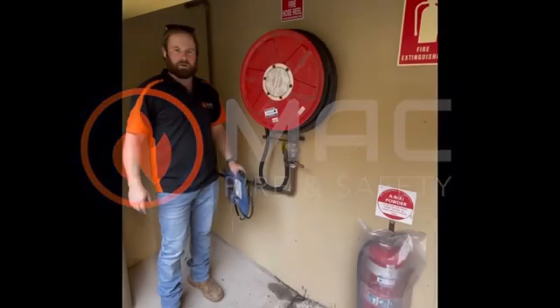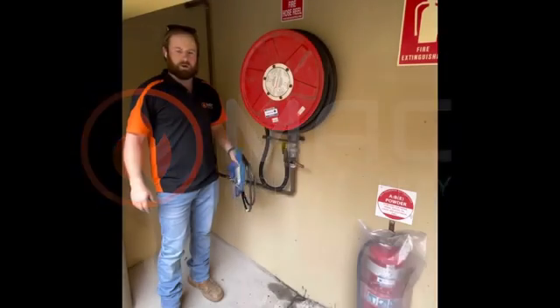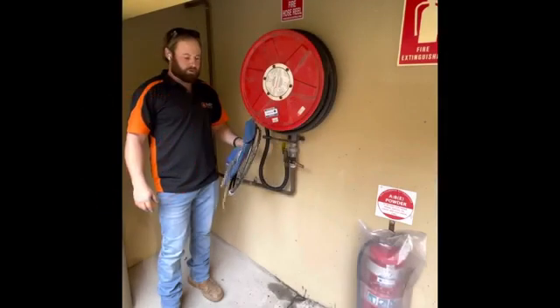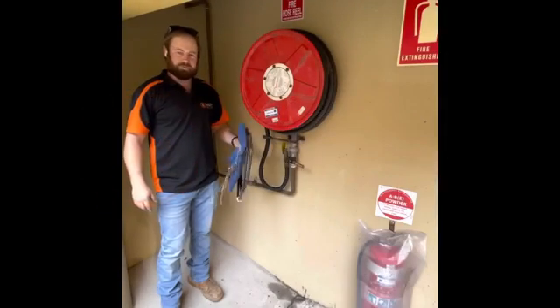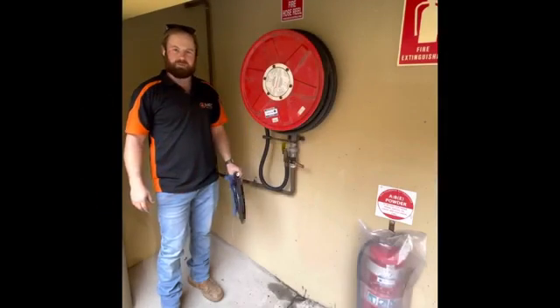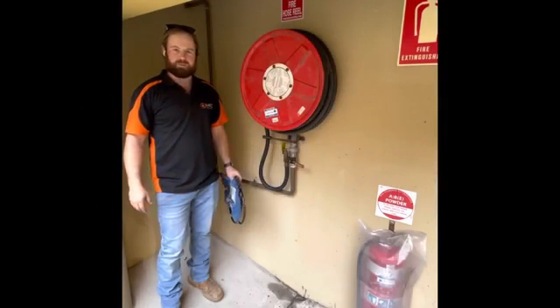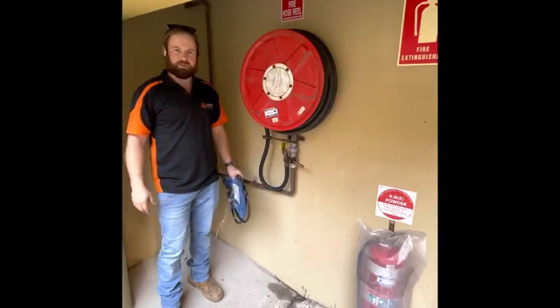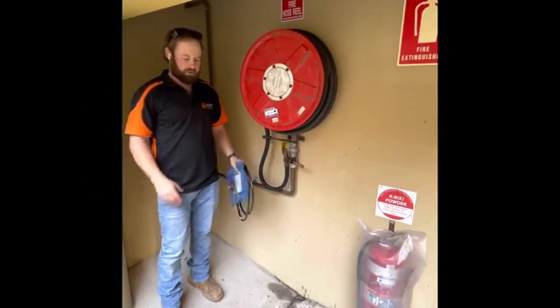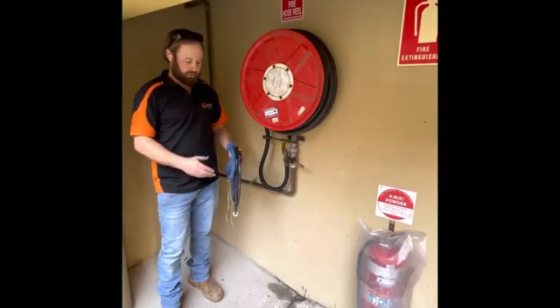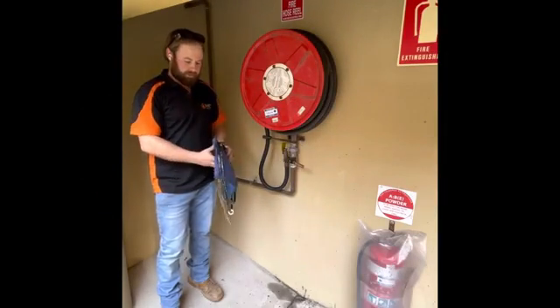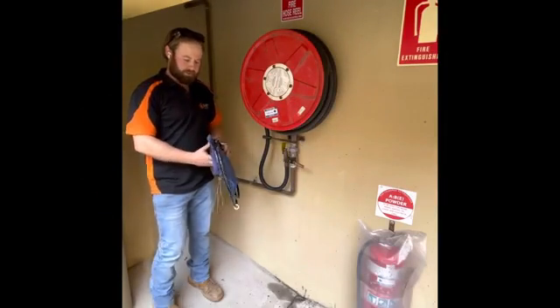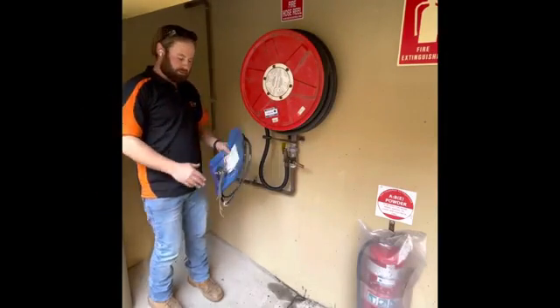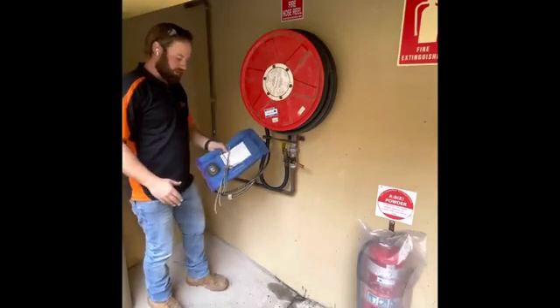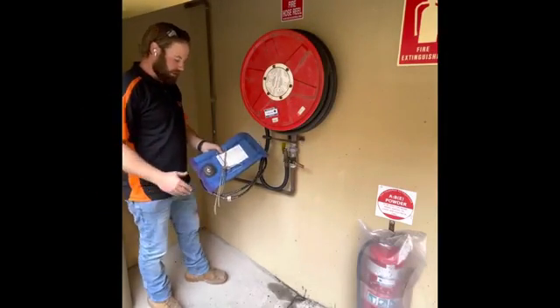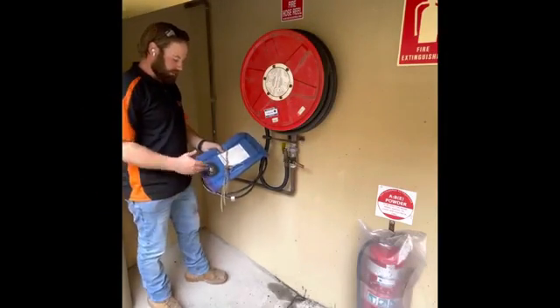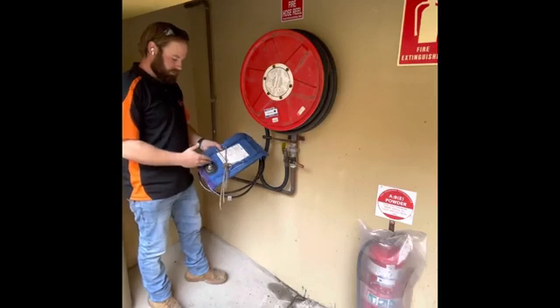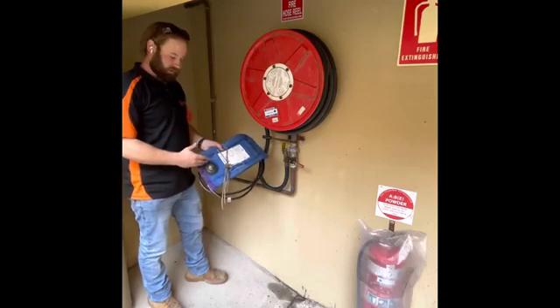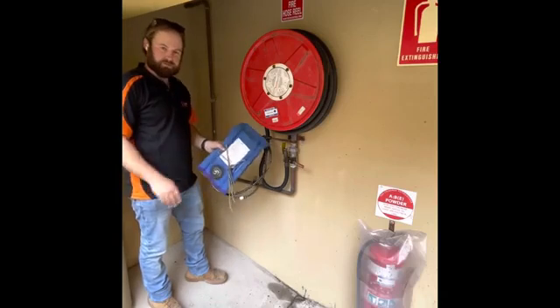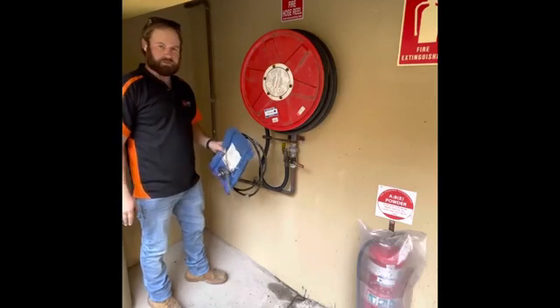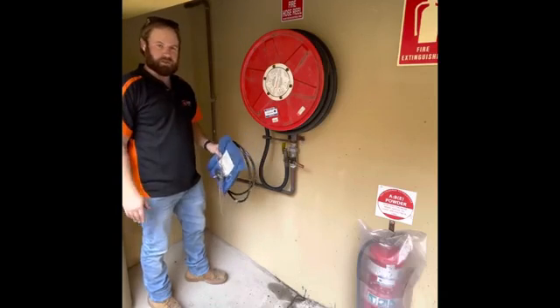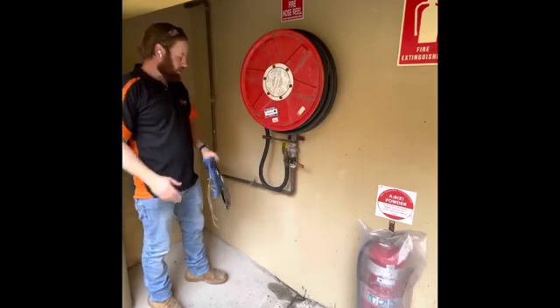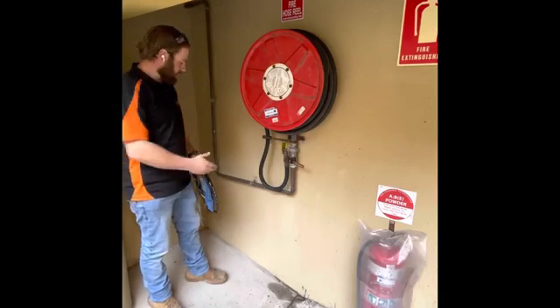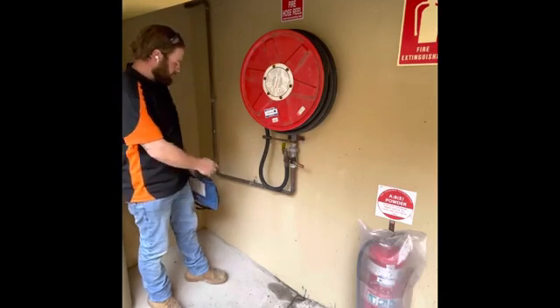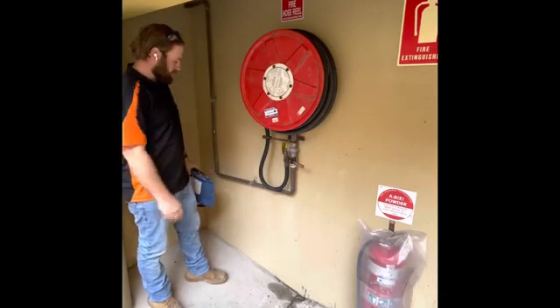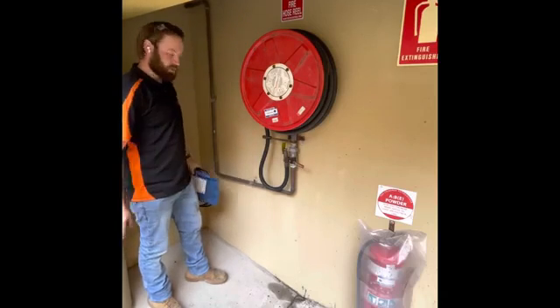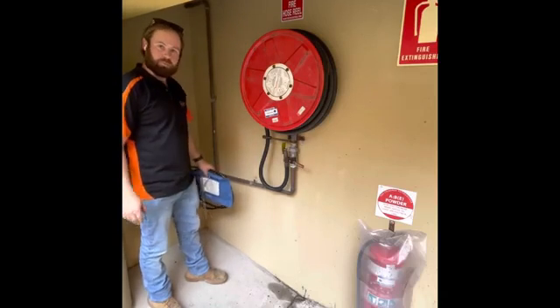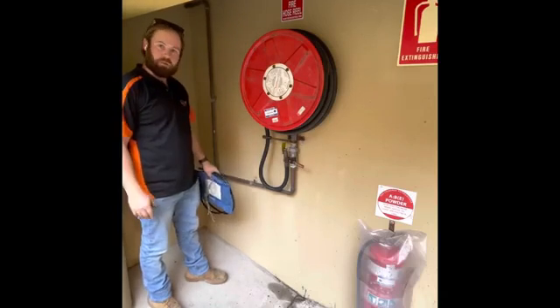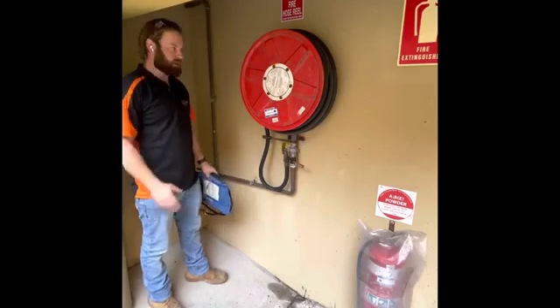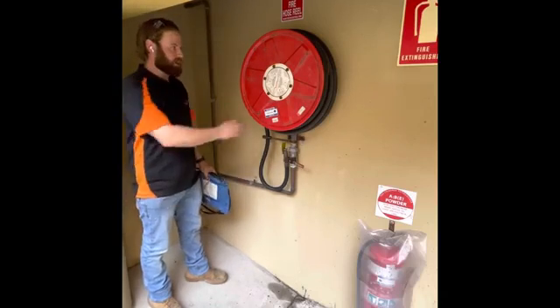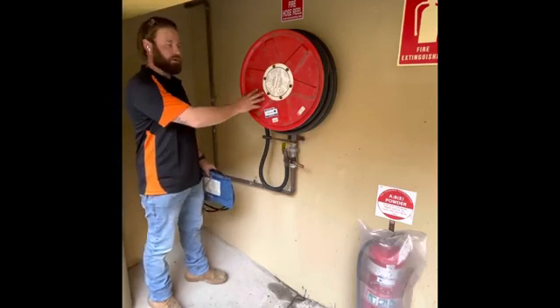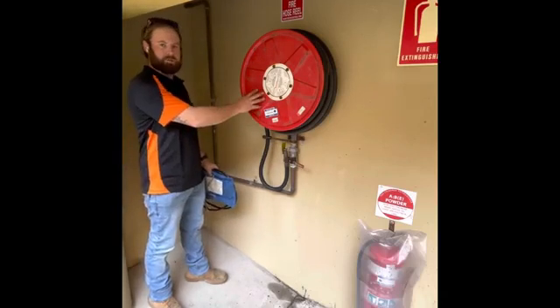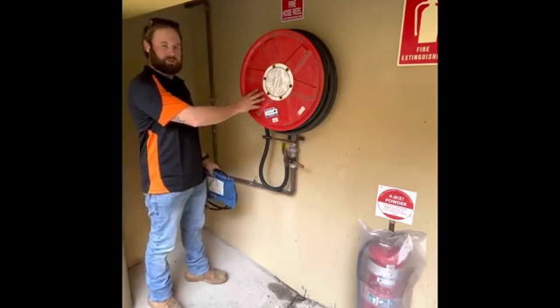Hi, I'm Chris from Mack Fire and Safety. Today I'm going to demonstrate the use of the jet freezer on a 25mm pipe feeding a fire hose reel.